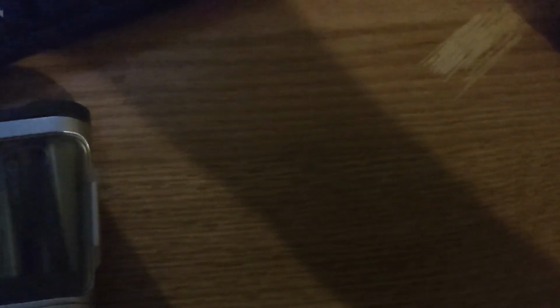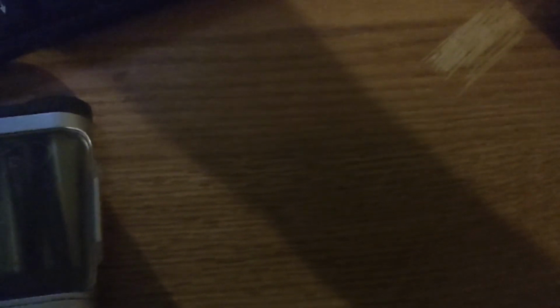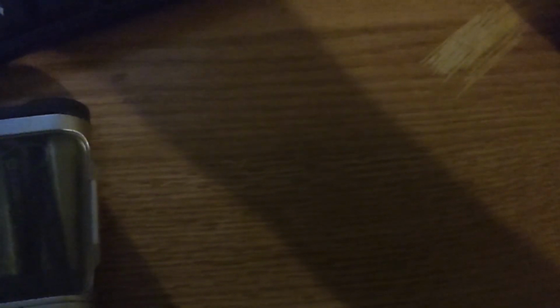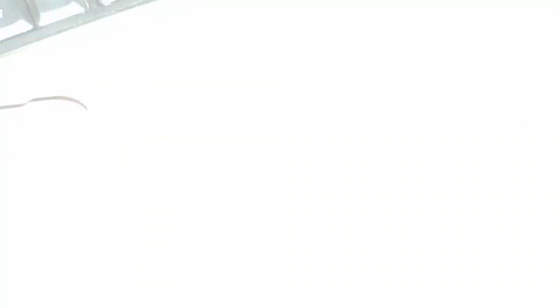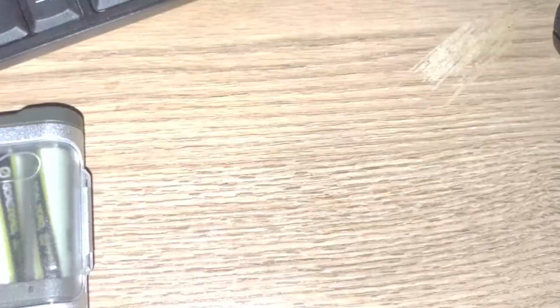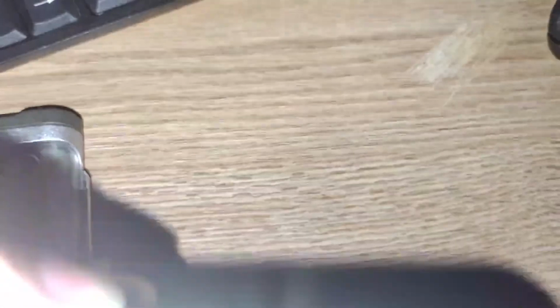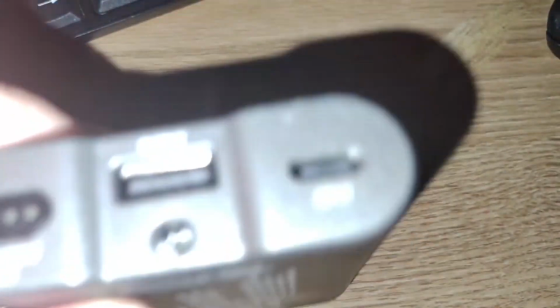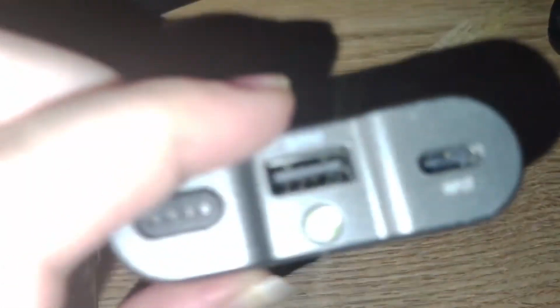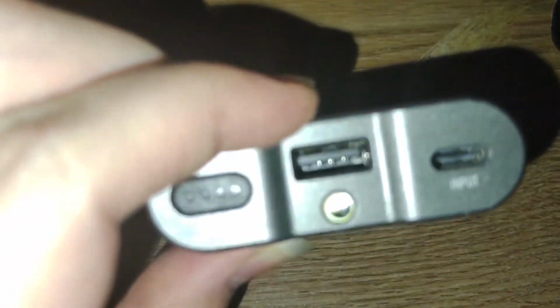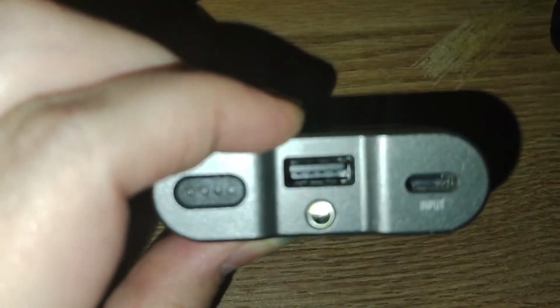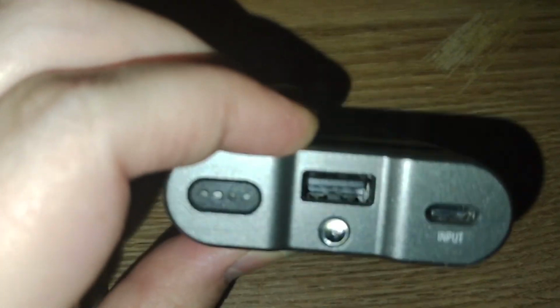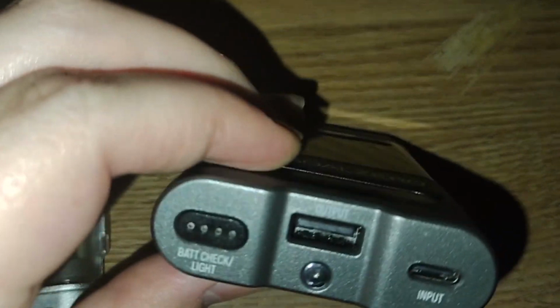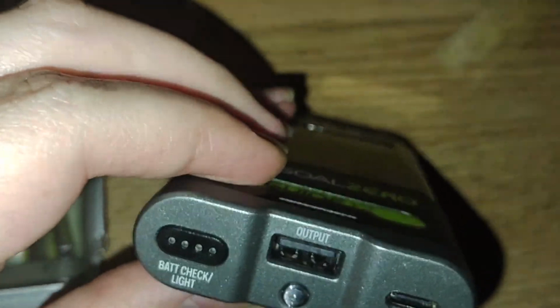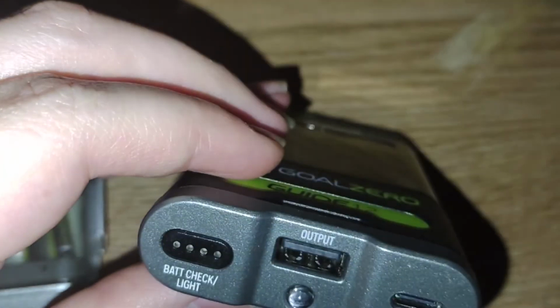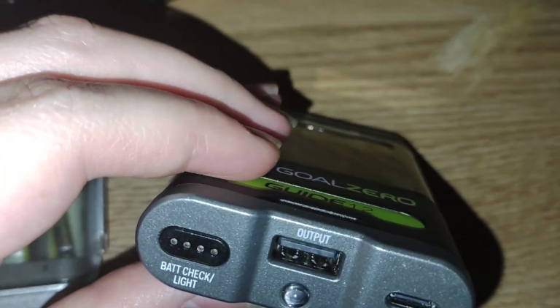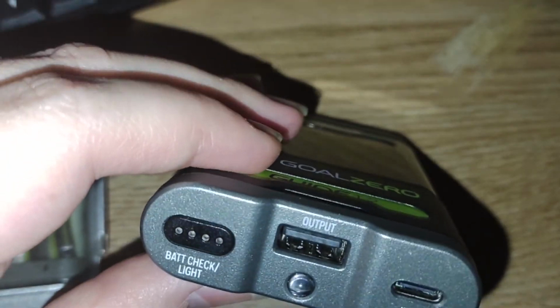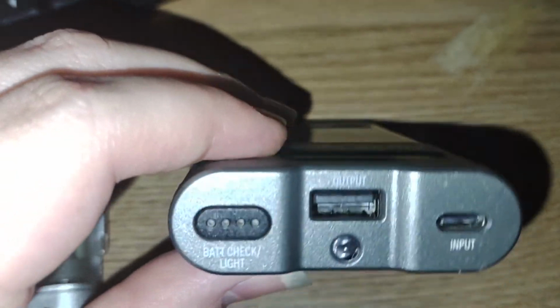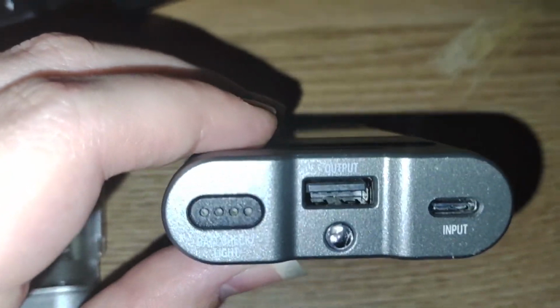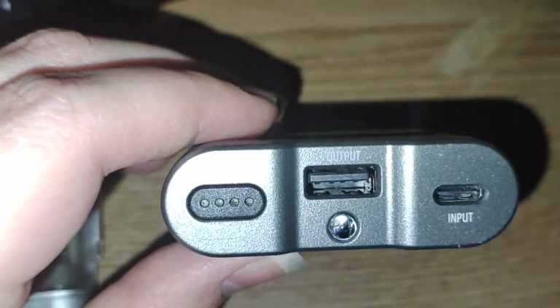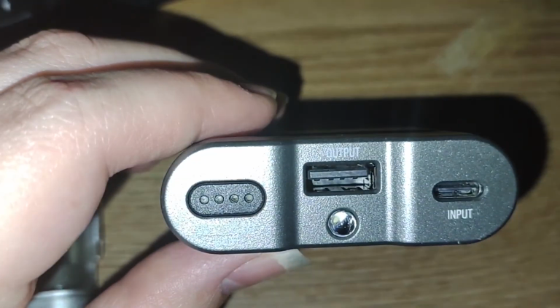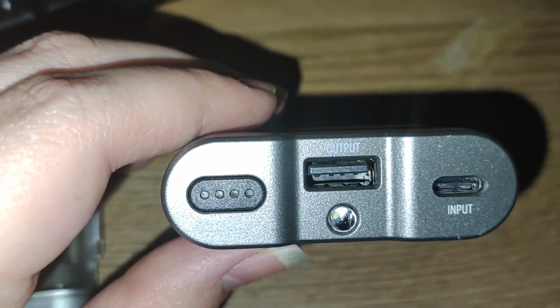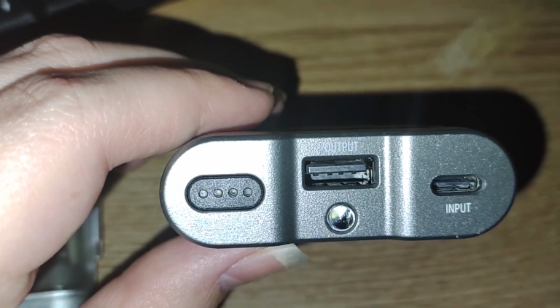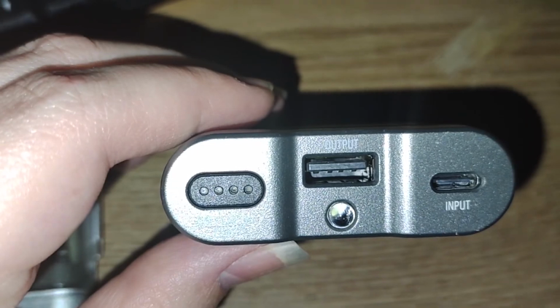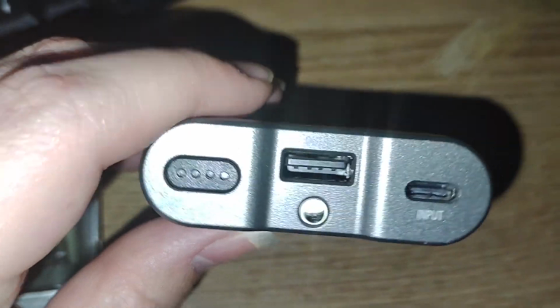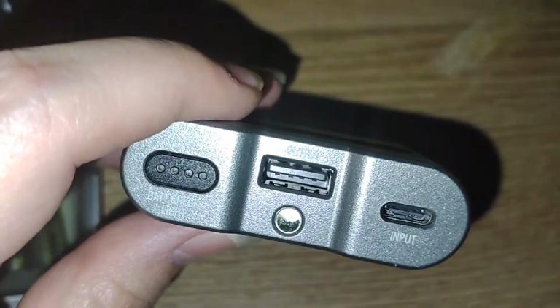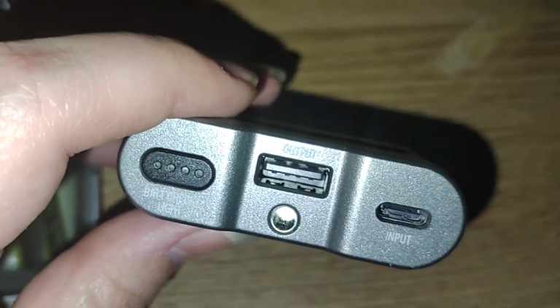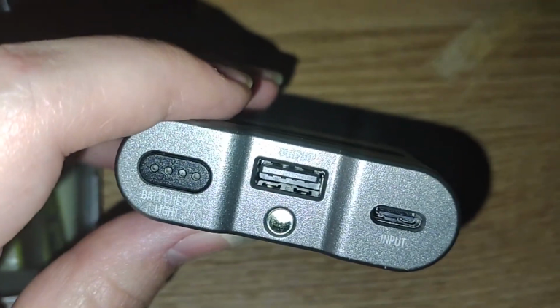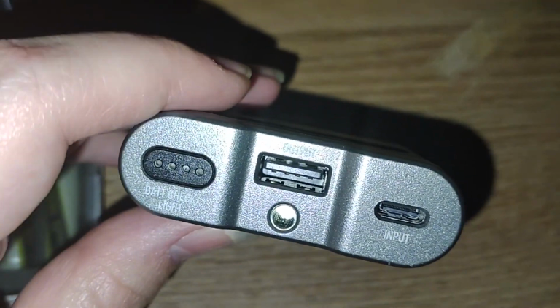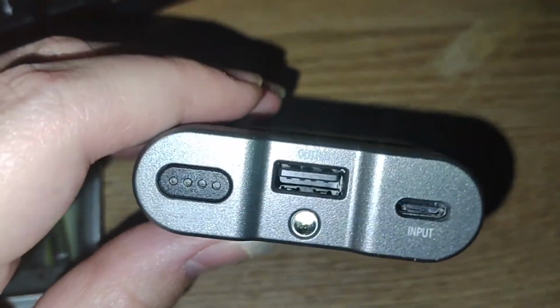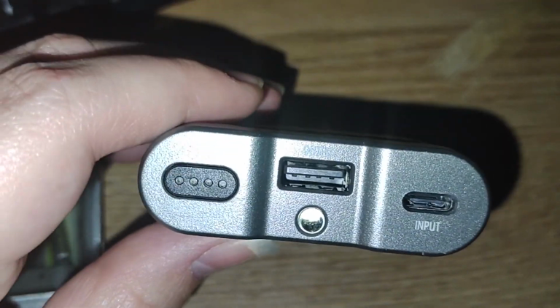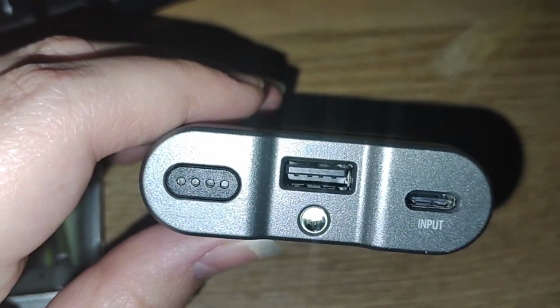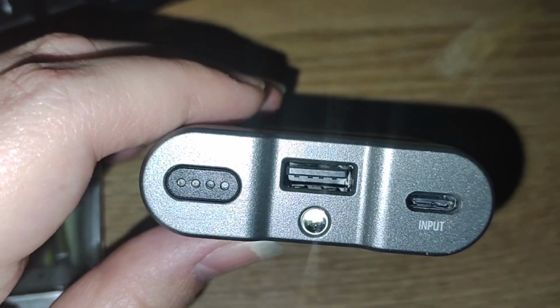Another person mentioned they had a noise issue when the batteries were plugged in, but I don't have that.